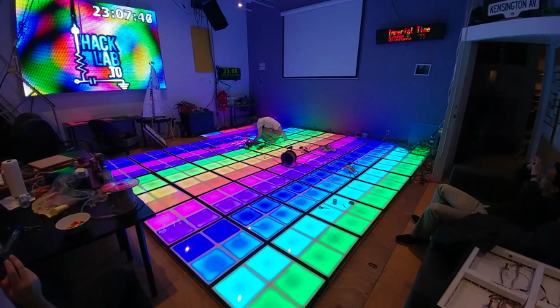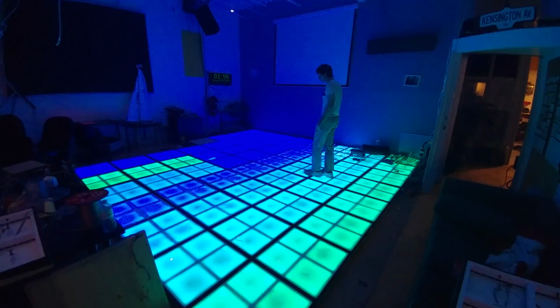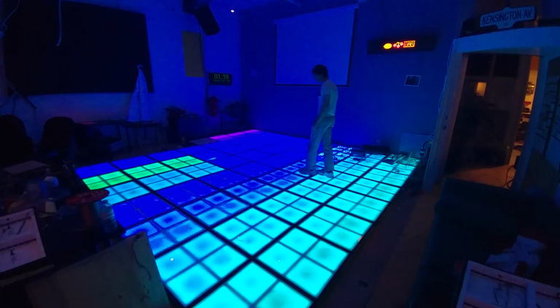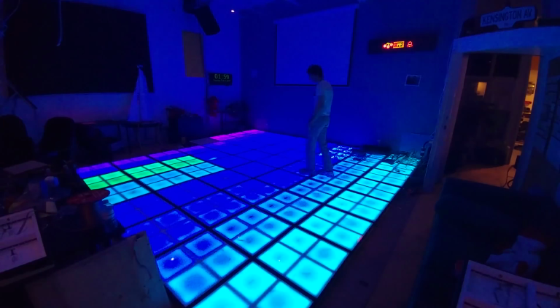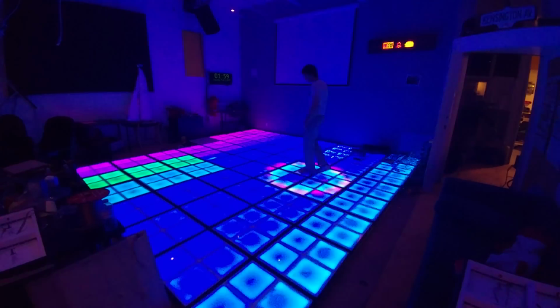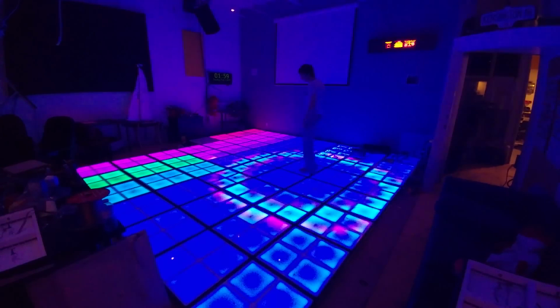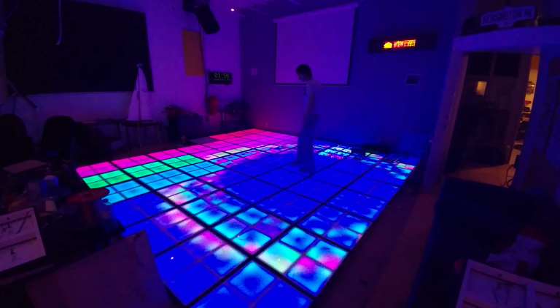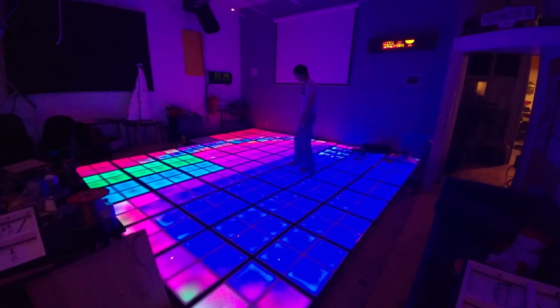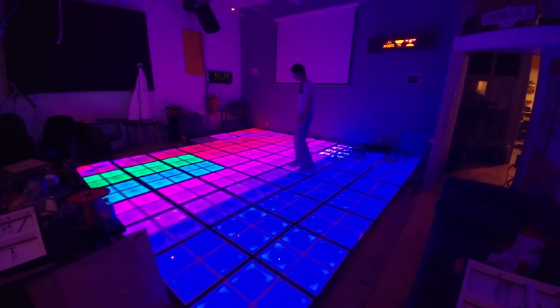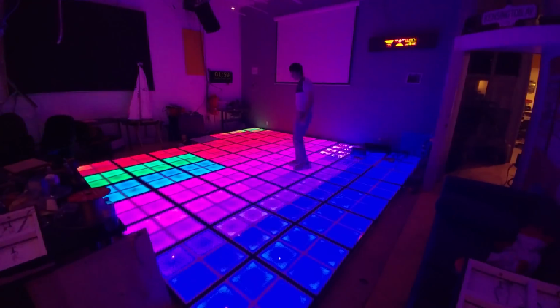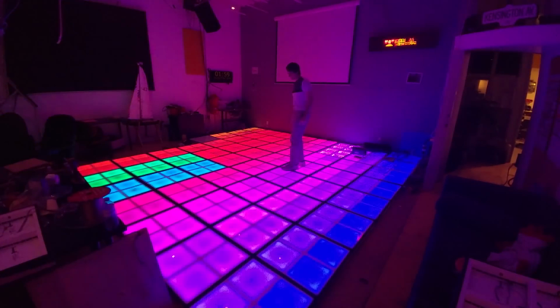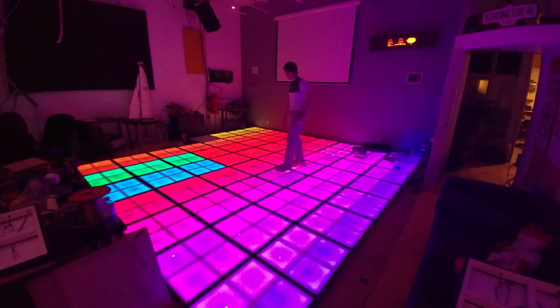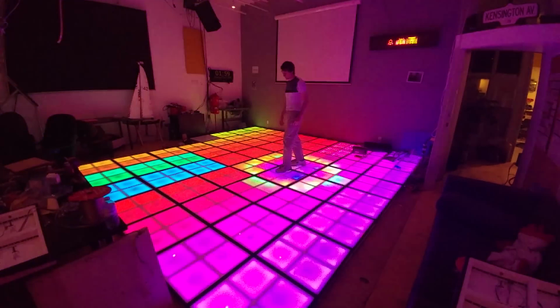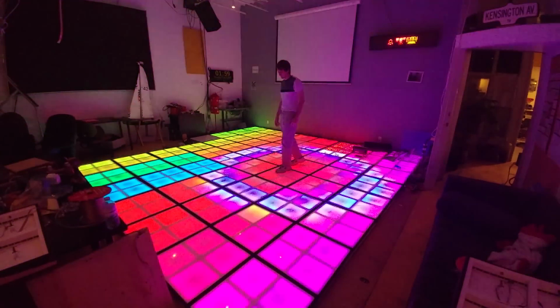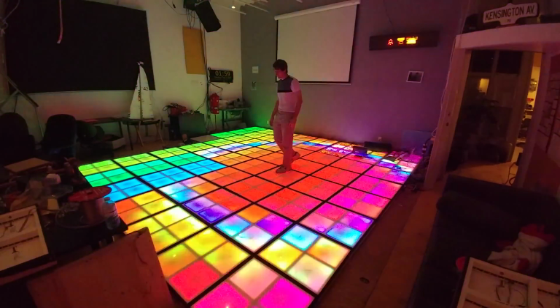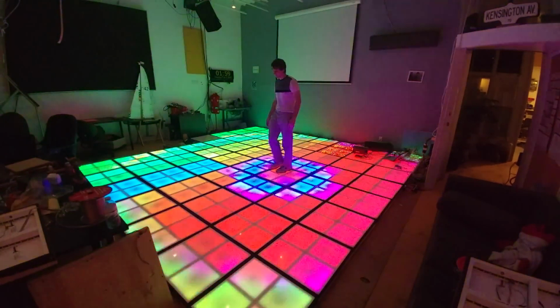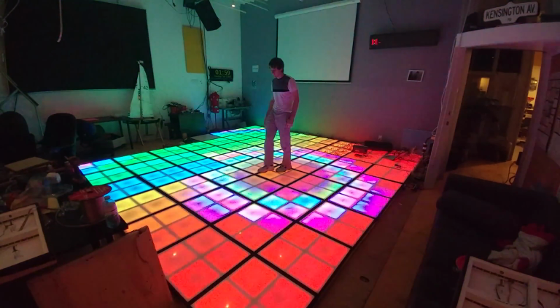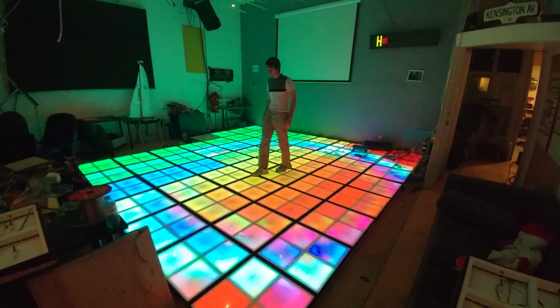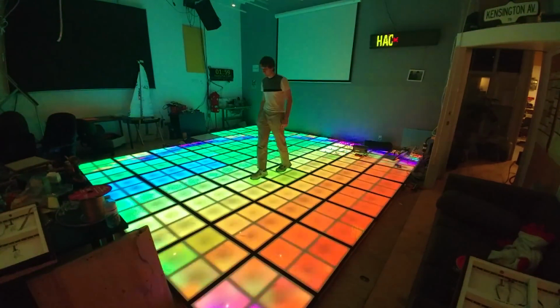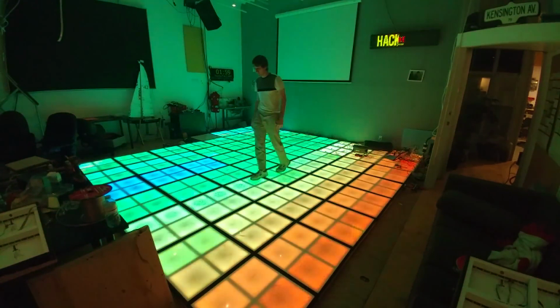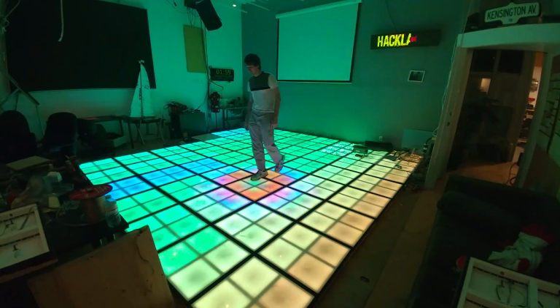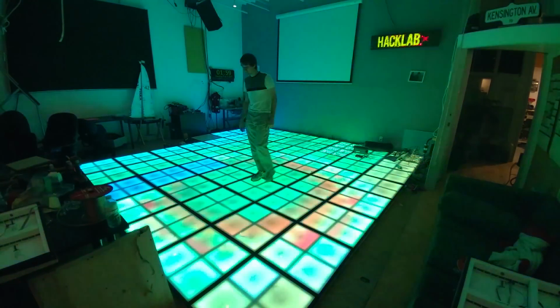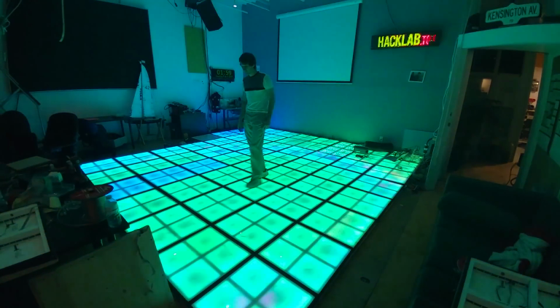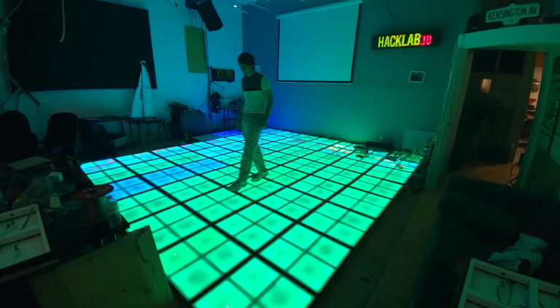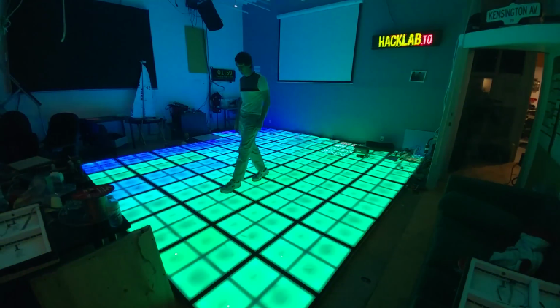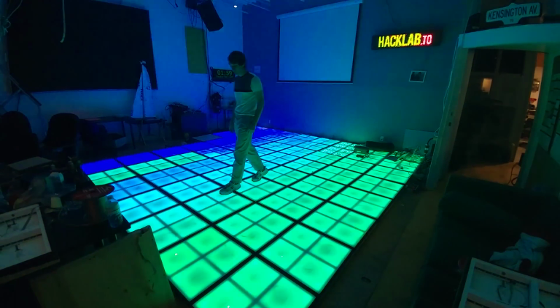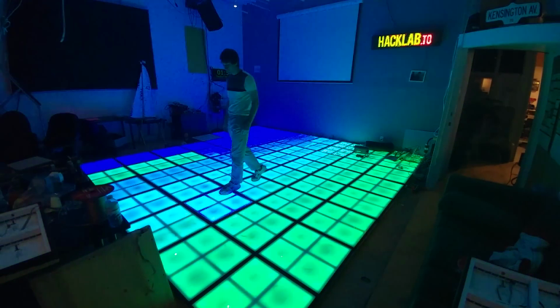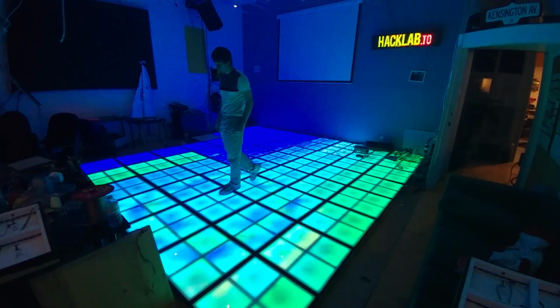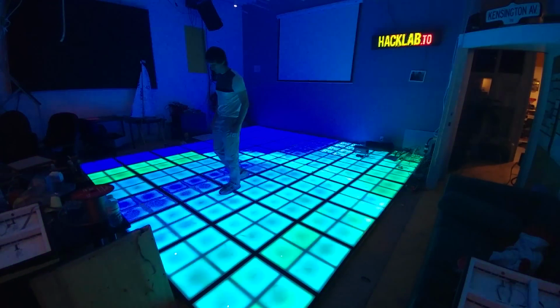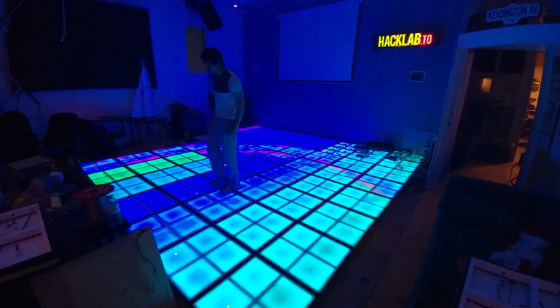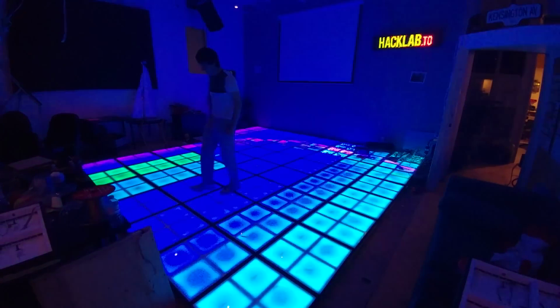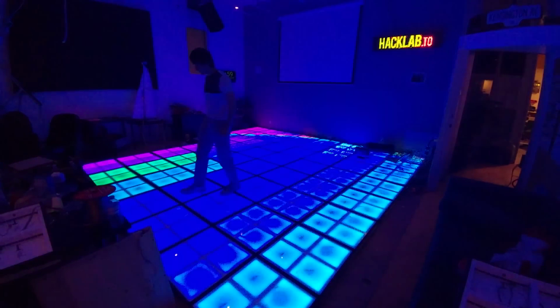Despite these and a few other issues, overall the floor worked, and it looked incredible.